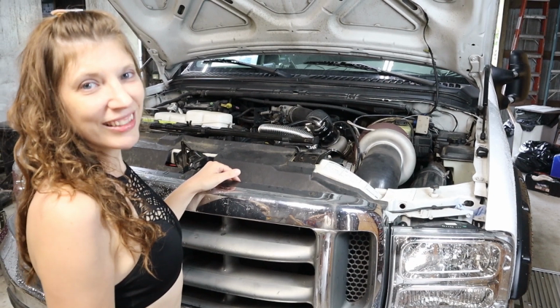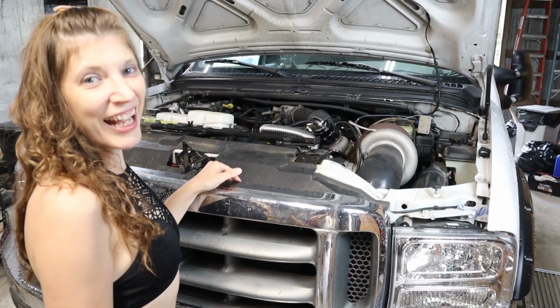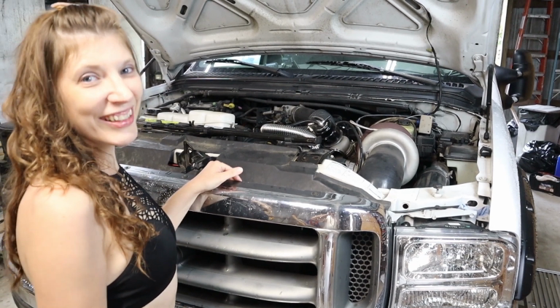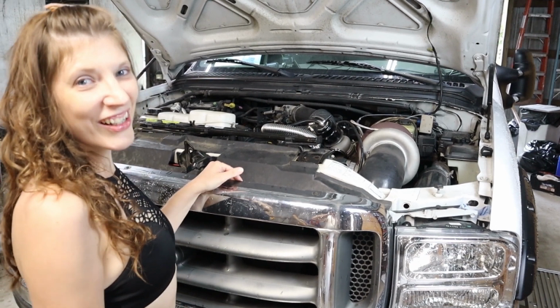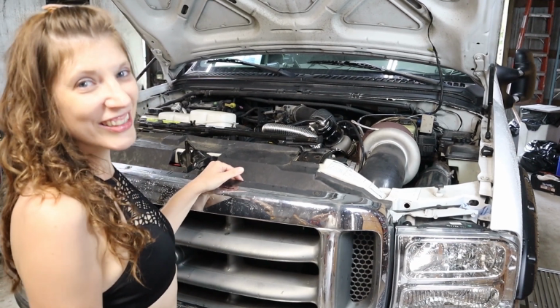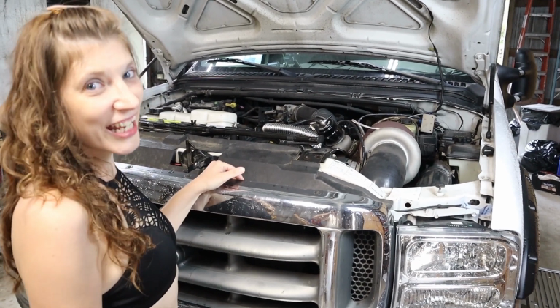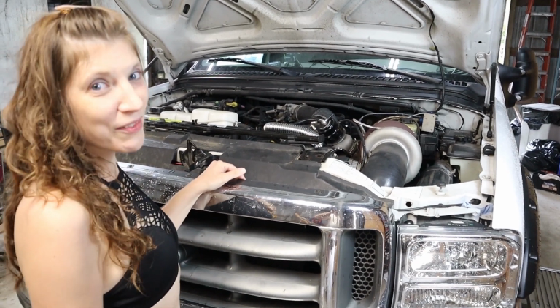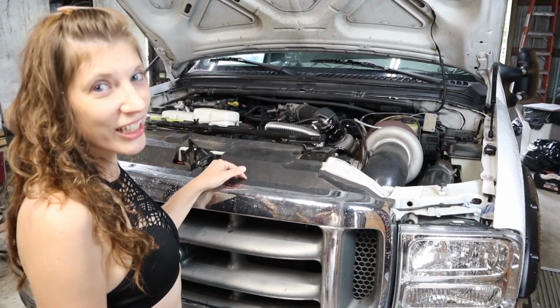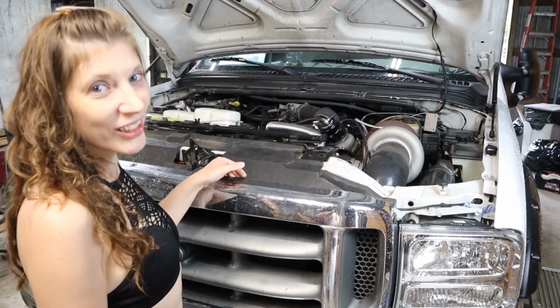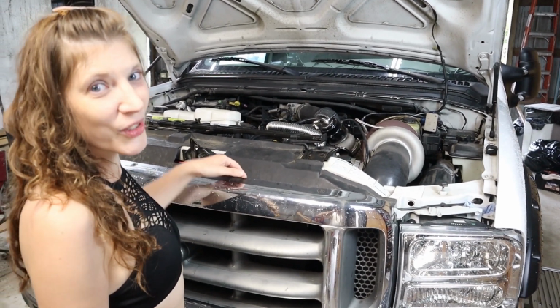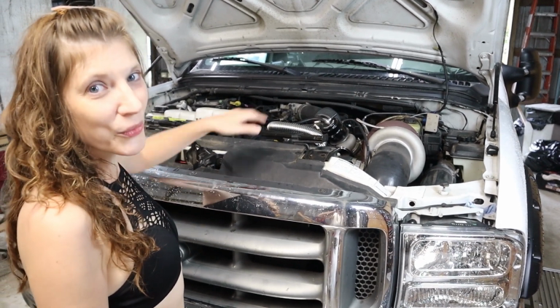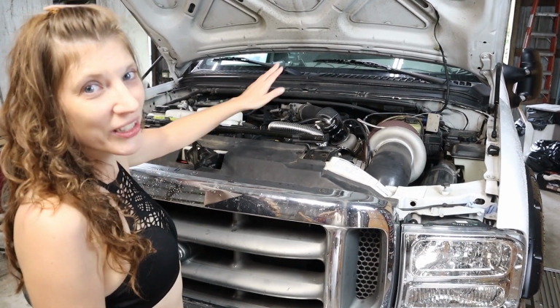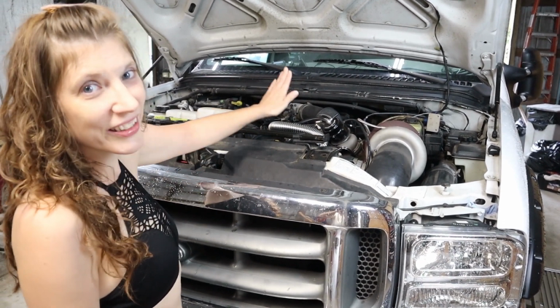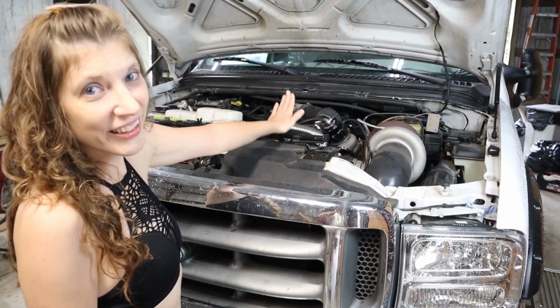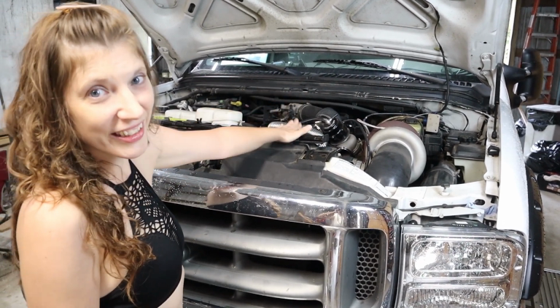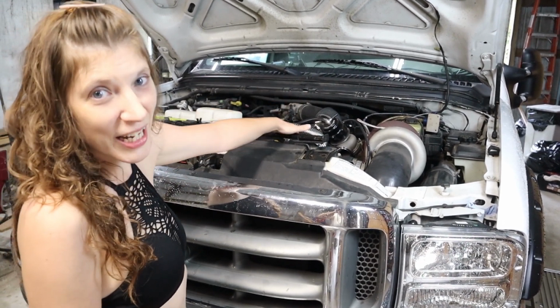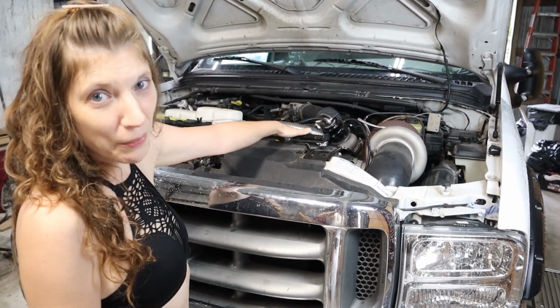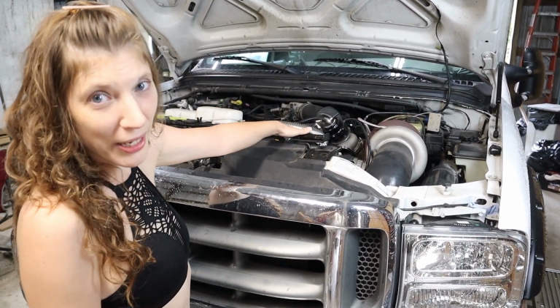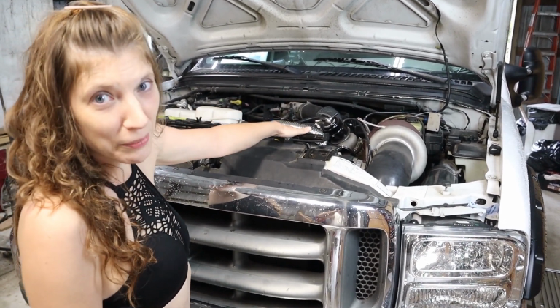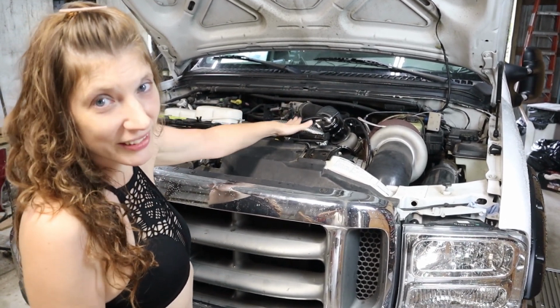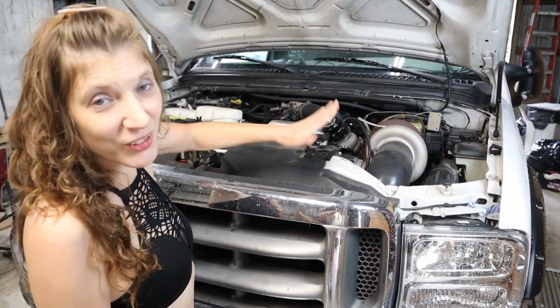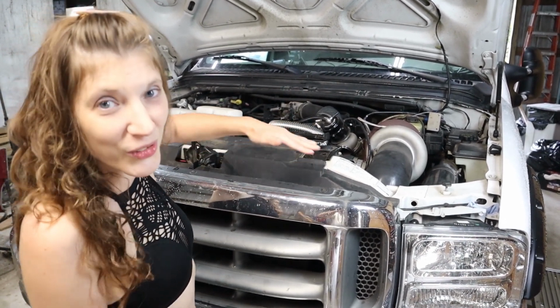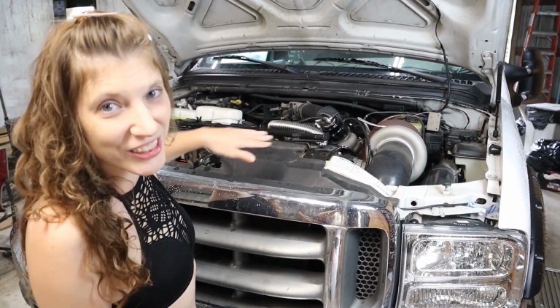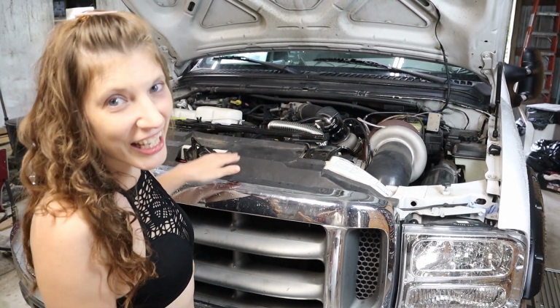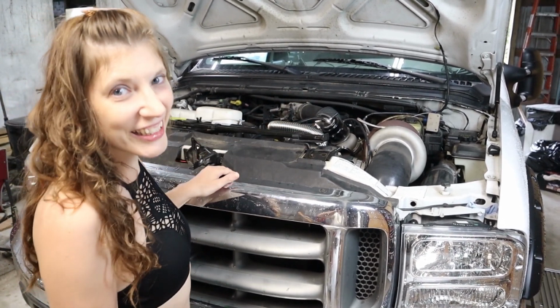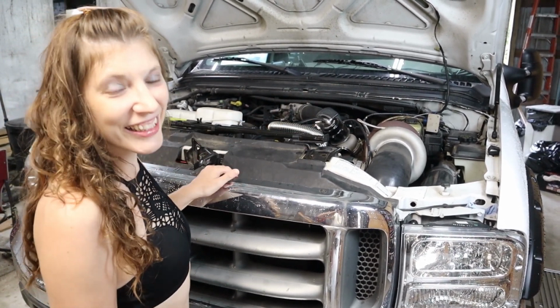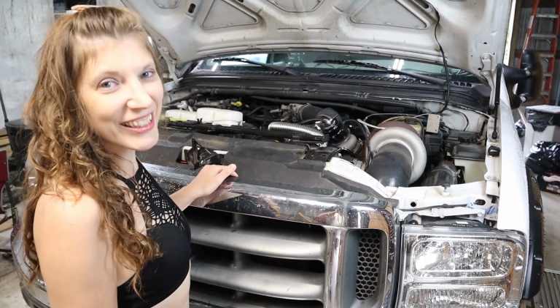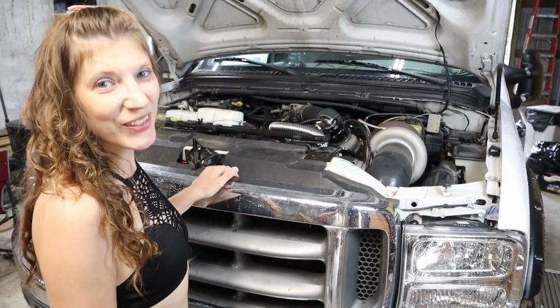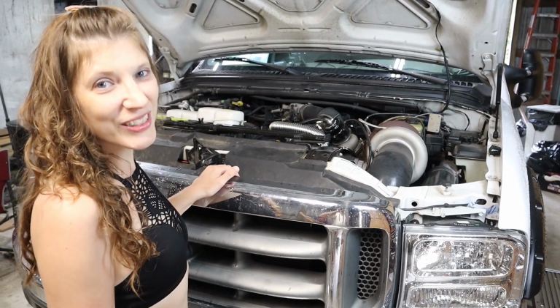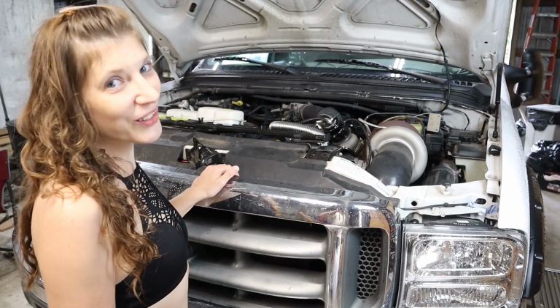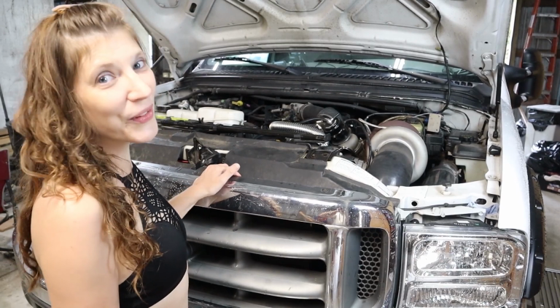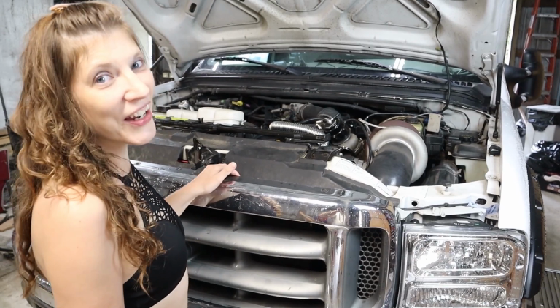Hi y'all! Today we're going to go through the downpipe and the cold side, so stick around!